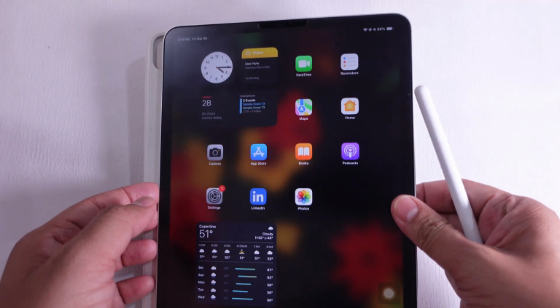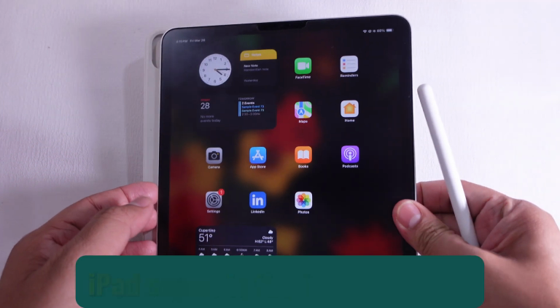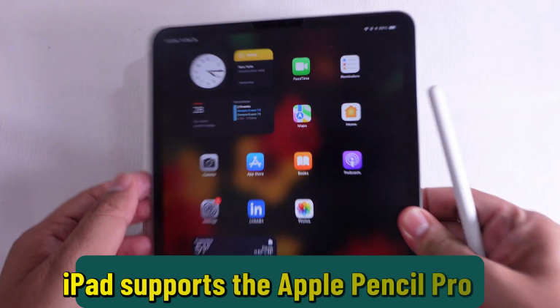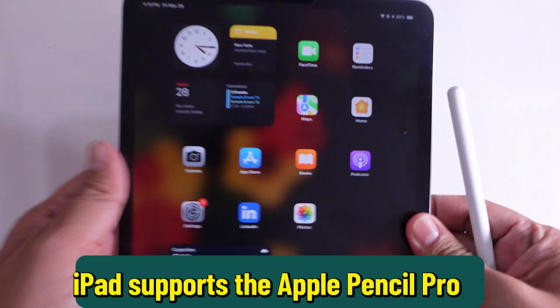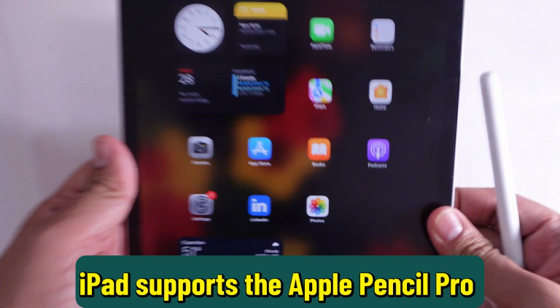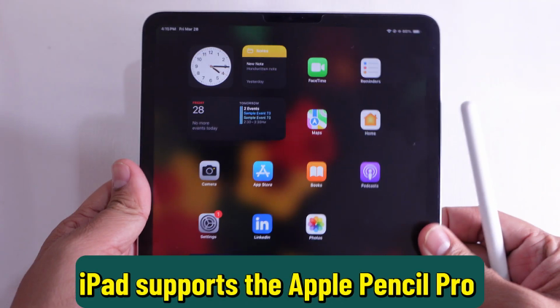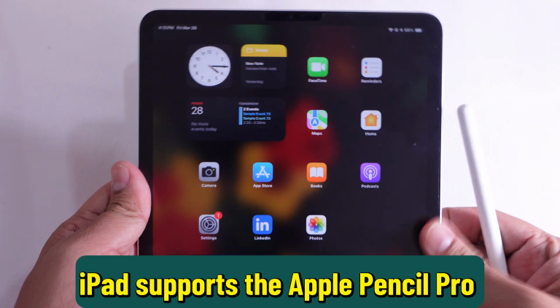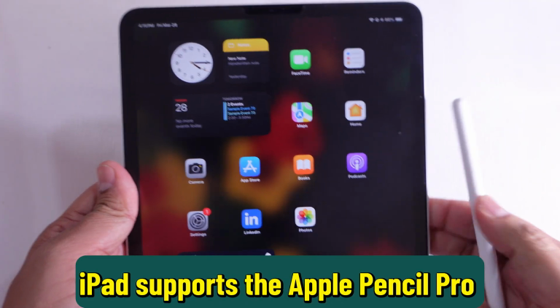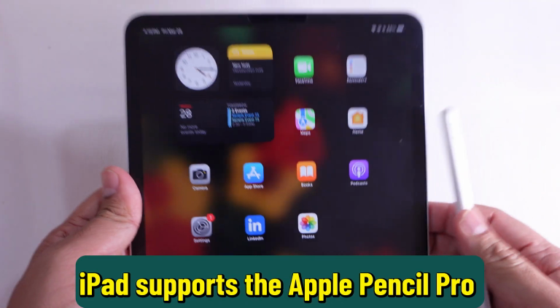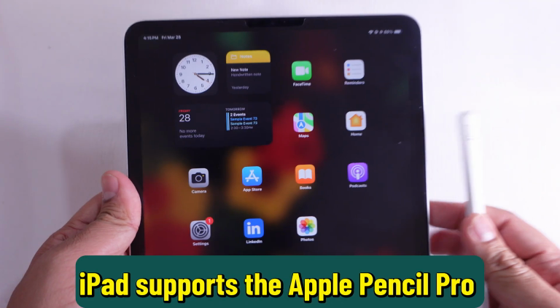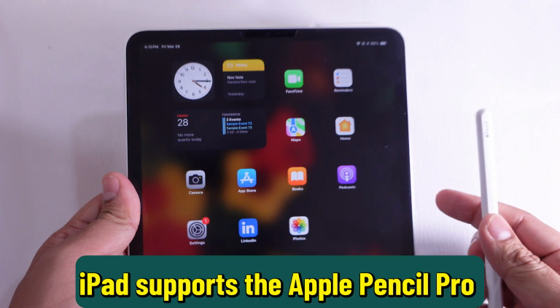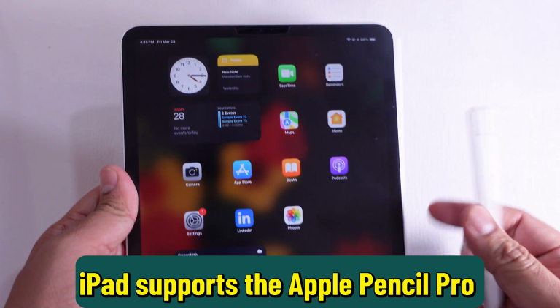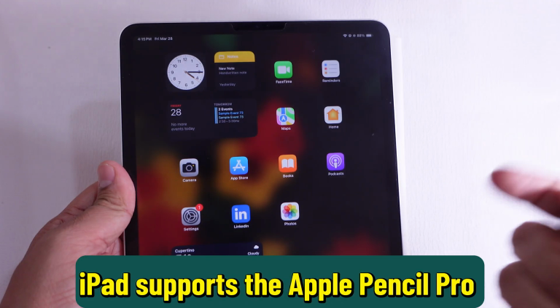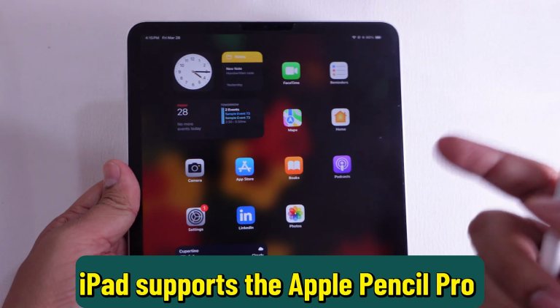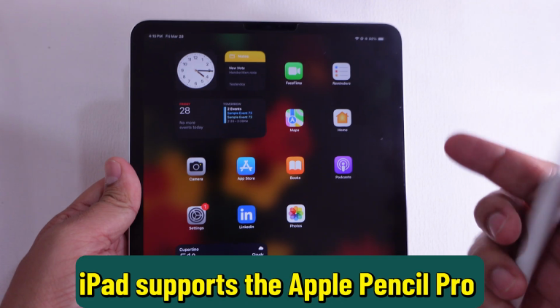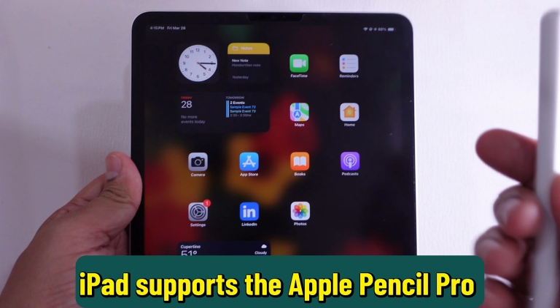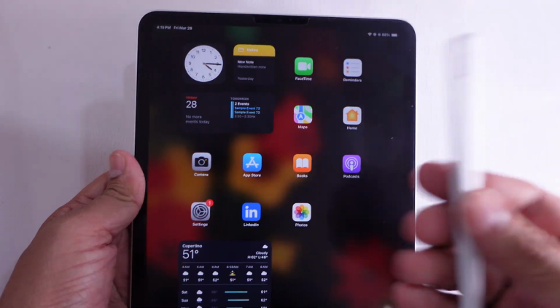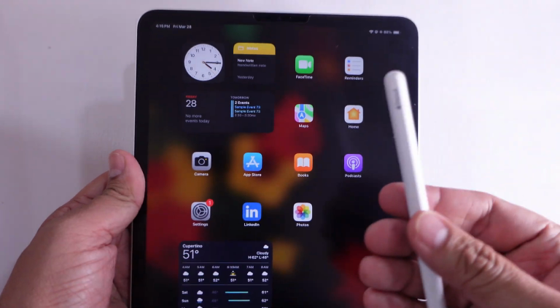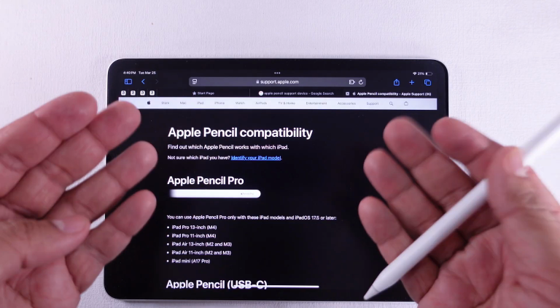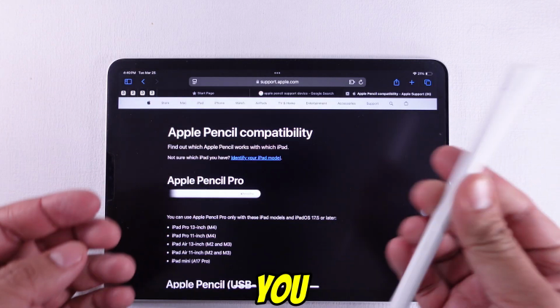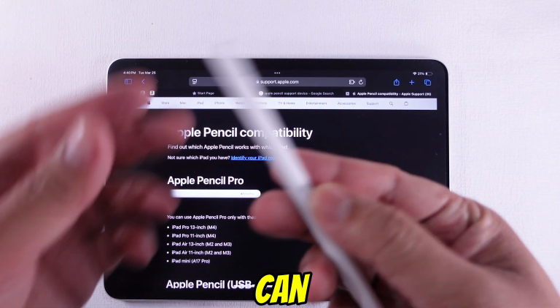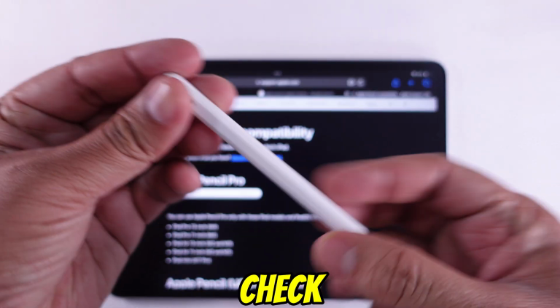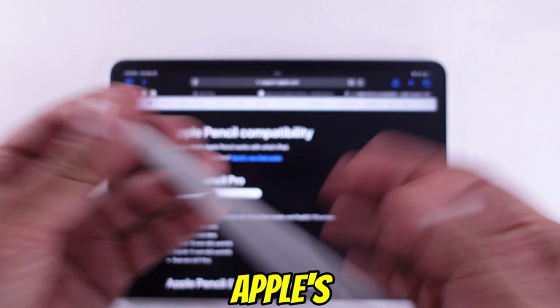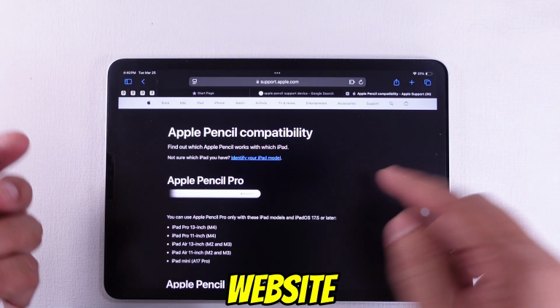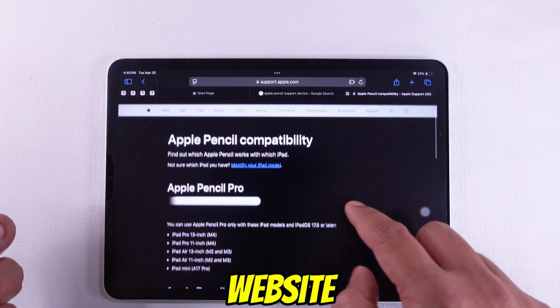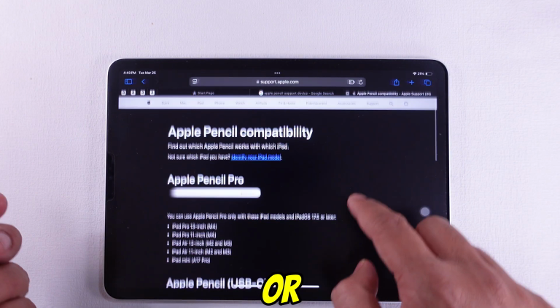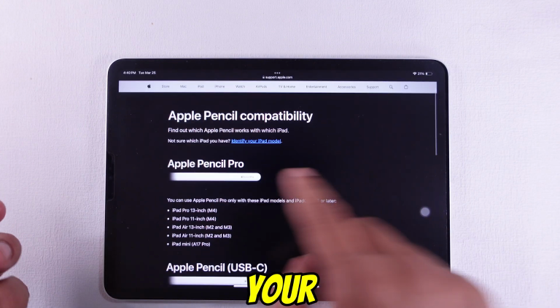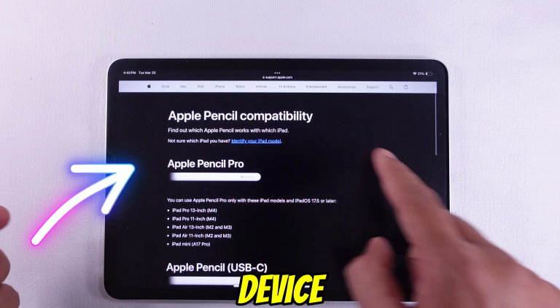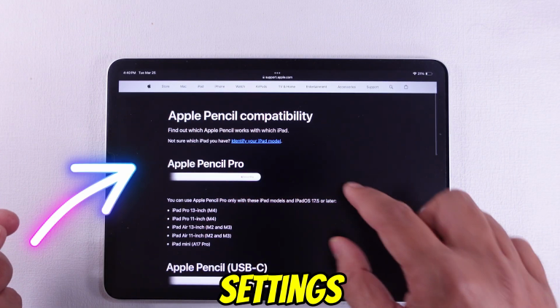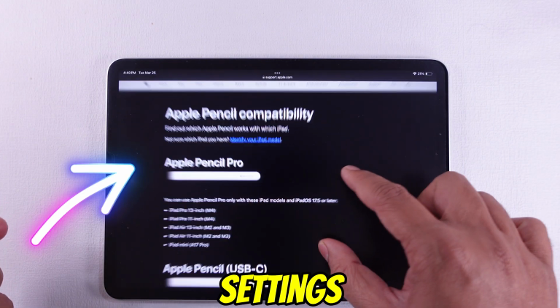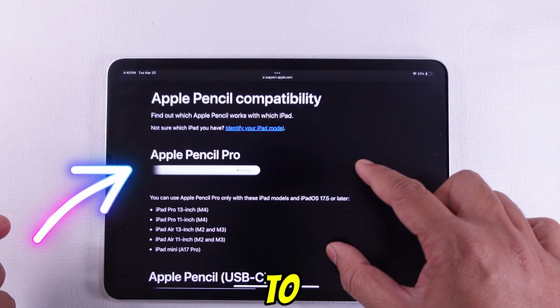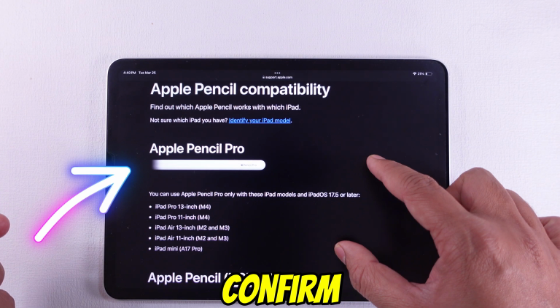First, make sure your iPad supports the Apple Pencil Pro. You can check Apple's website or your device settings to confirm.